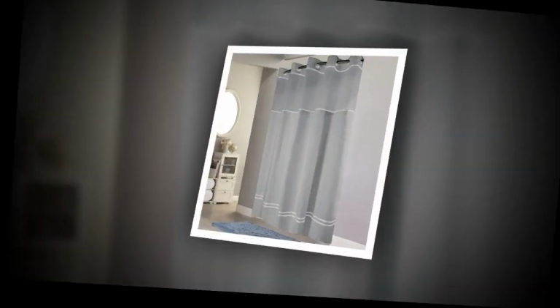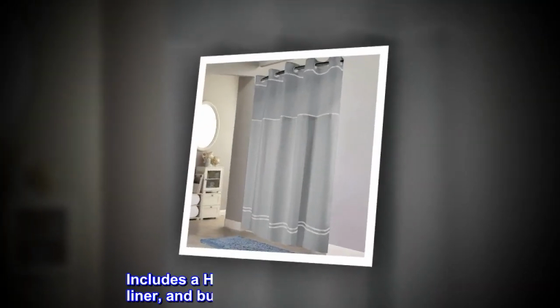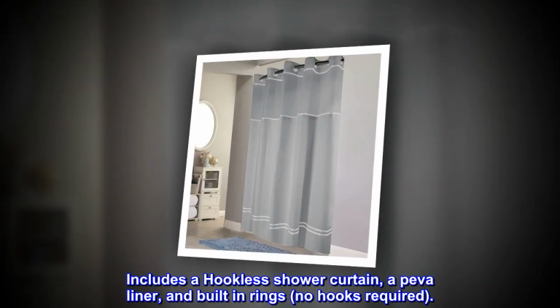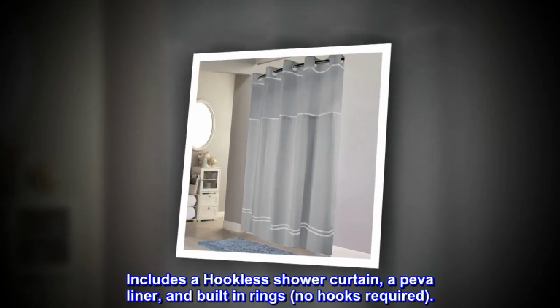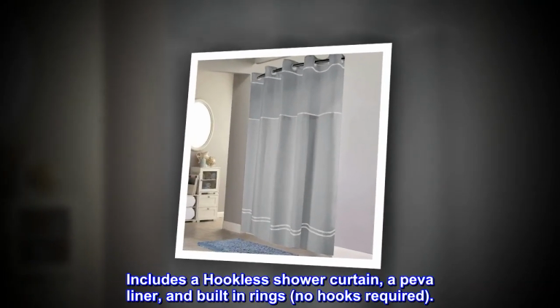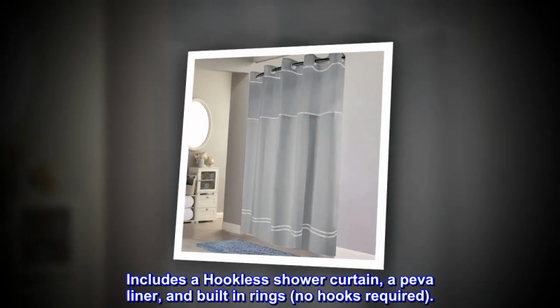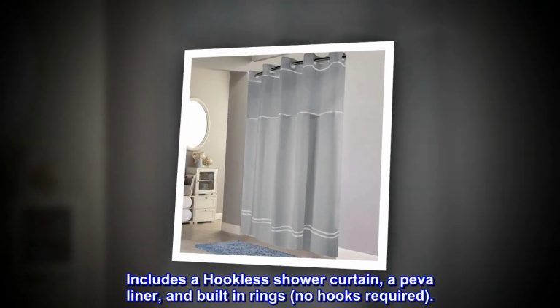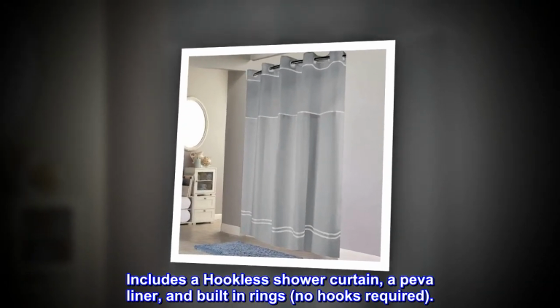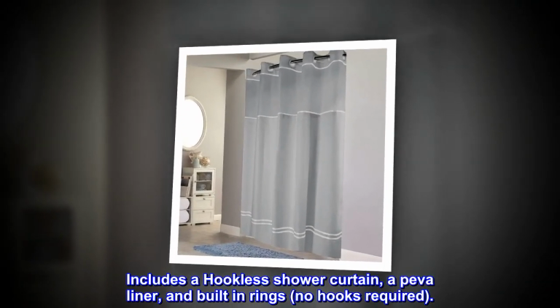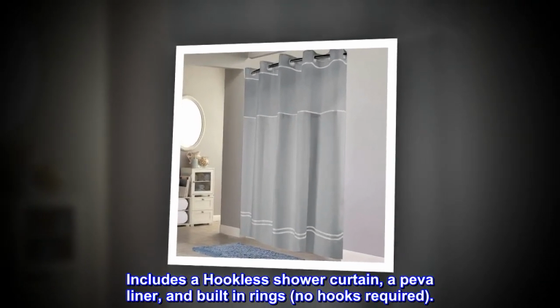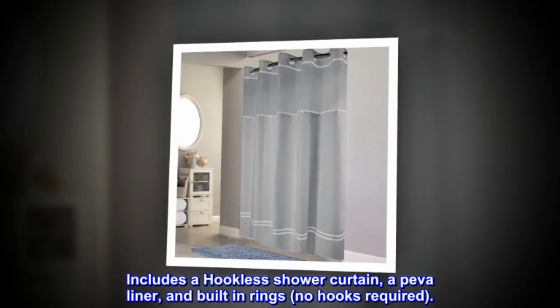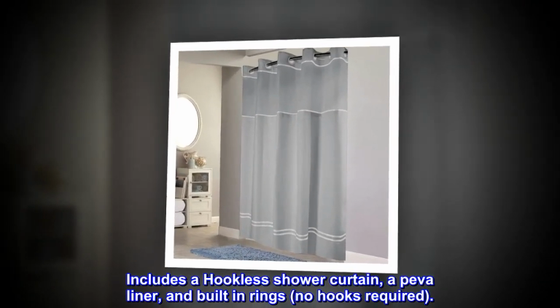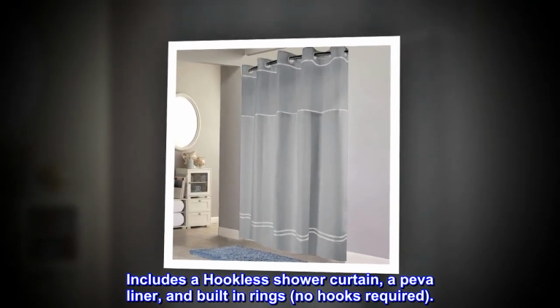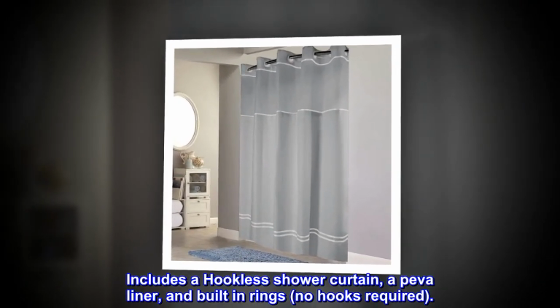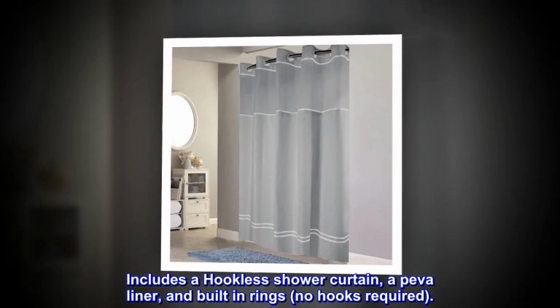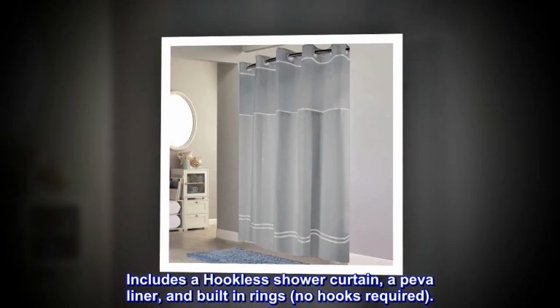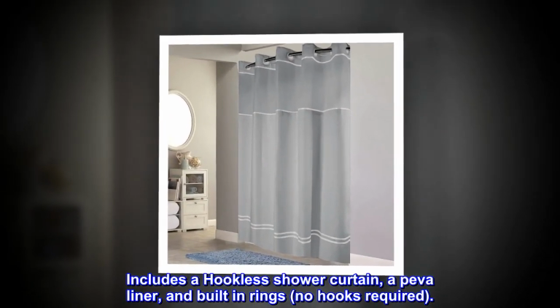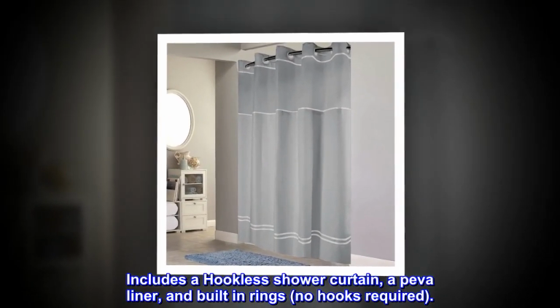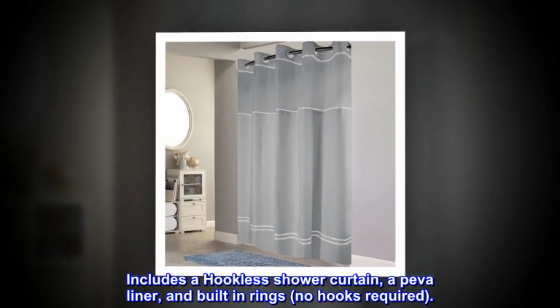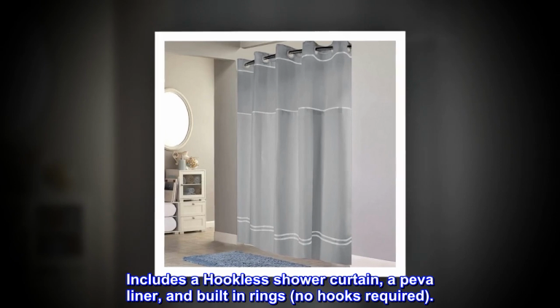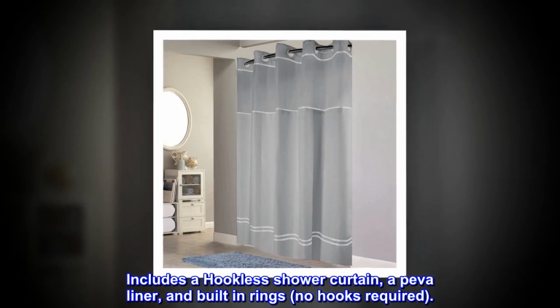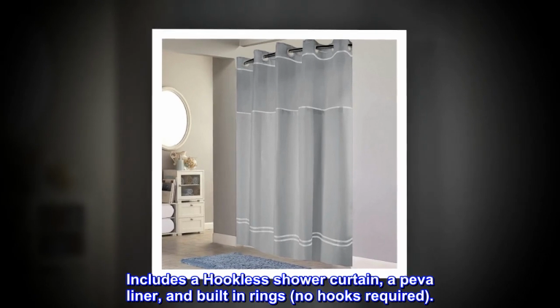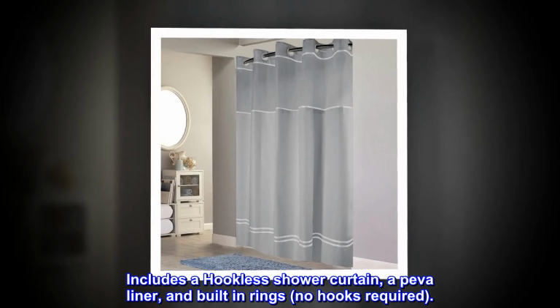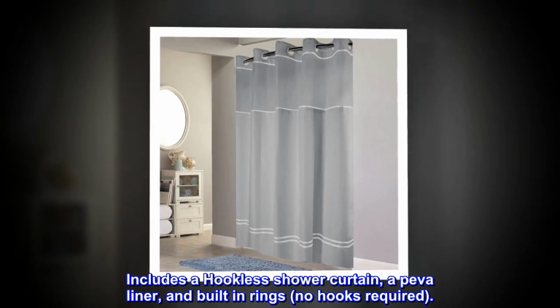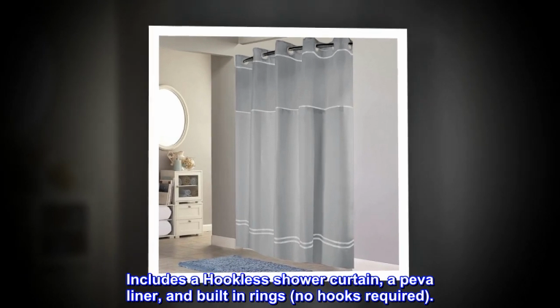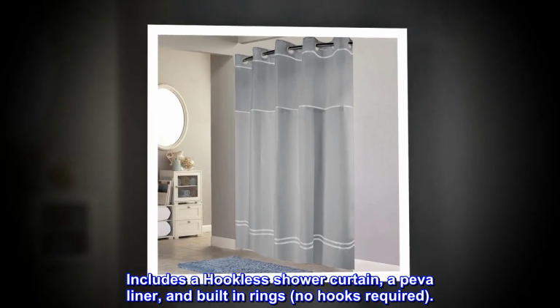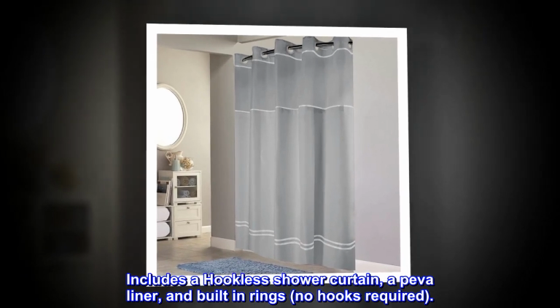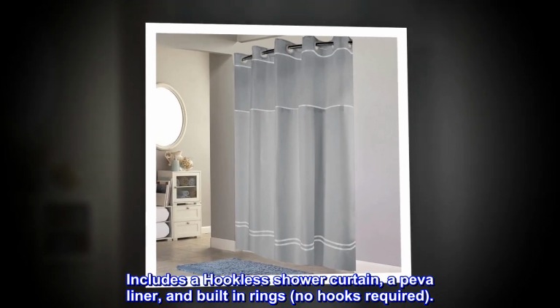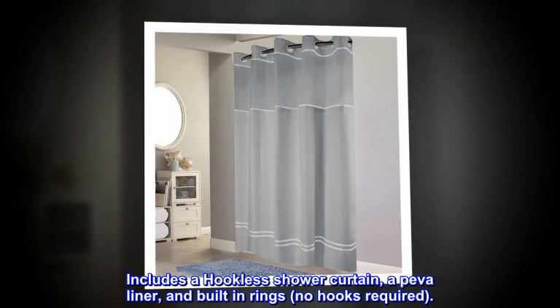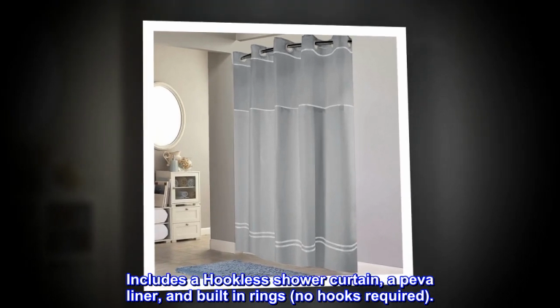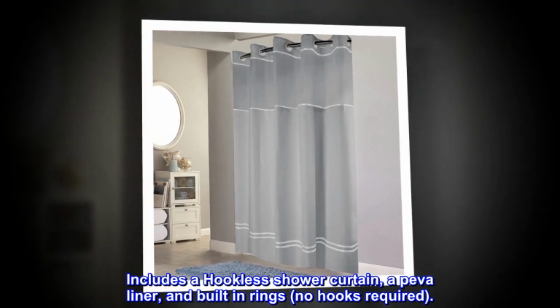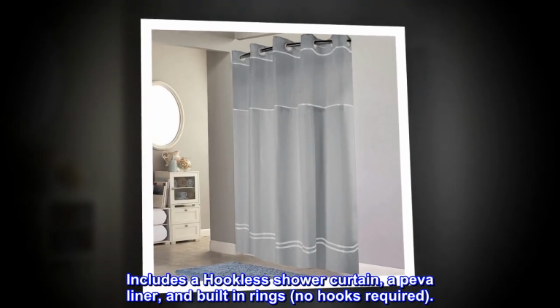Includes a hookless shower curtain, a Piva liner, and built-in rings — no hooks required.